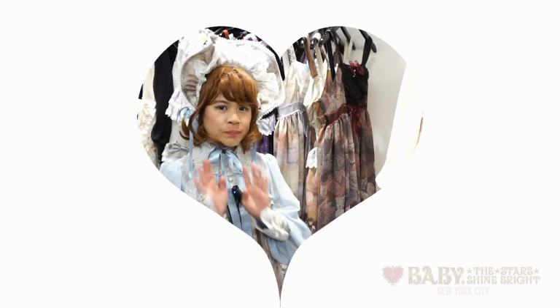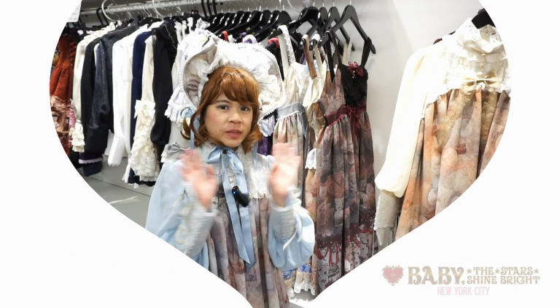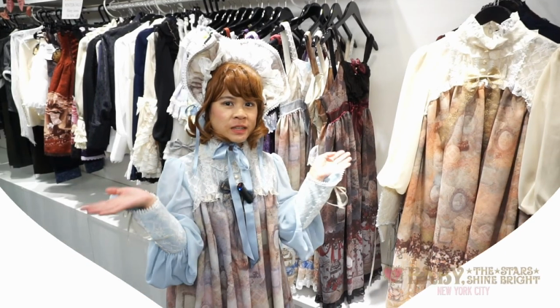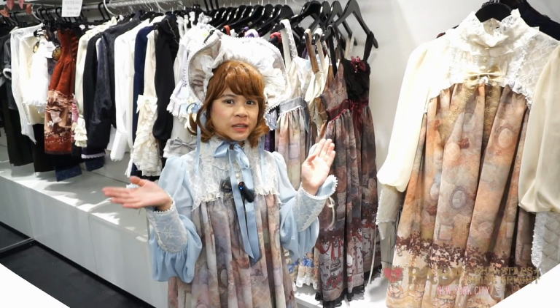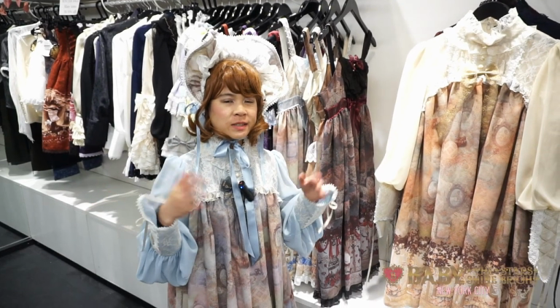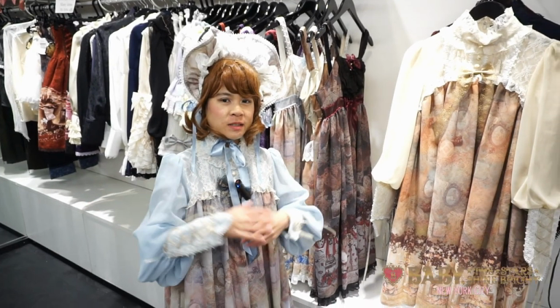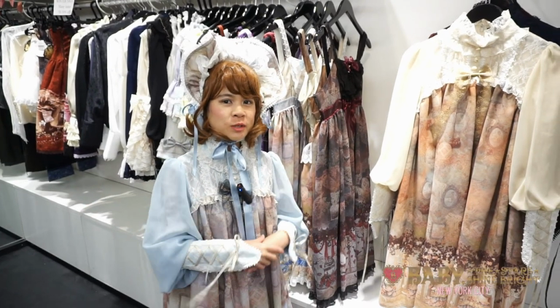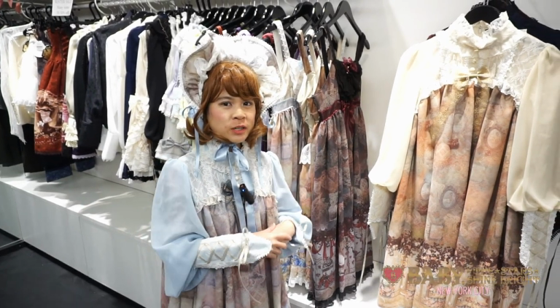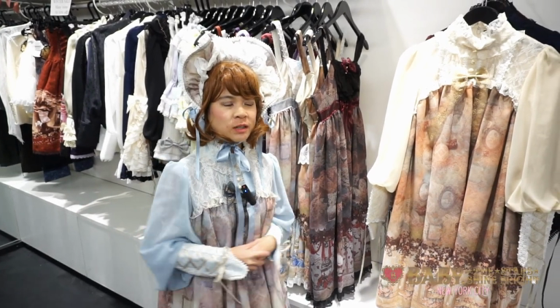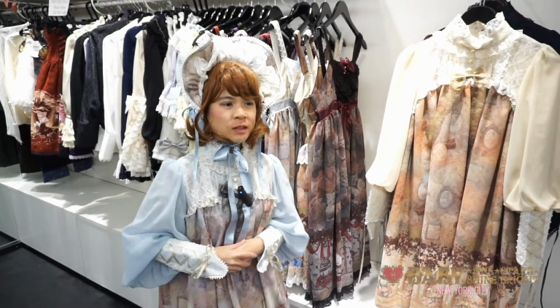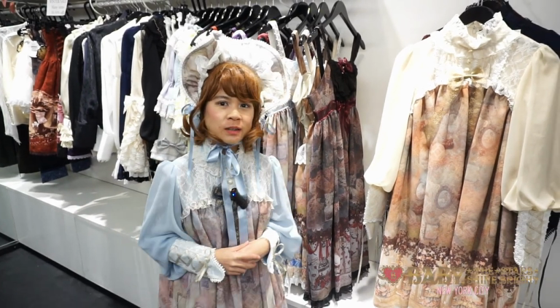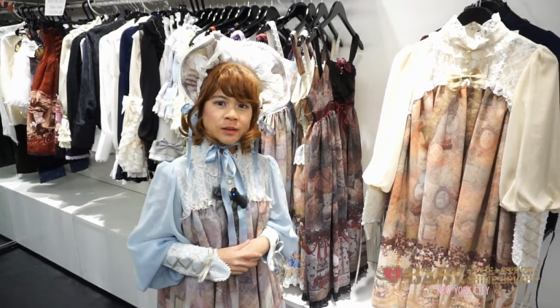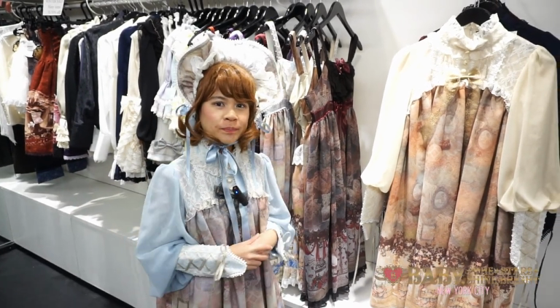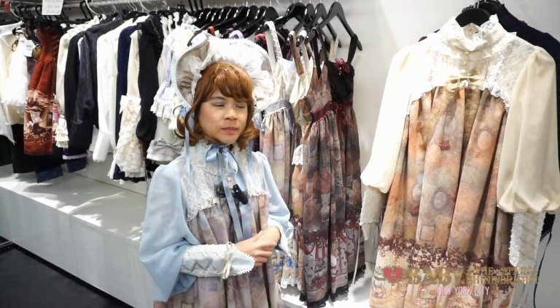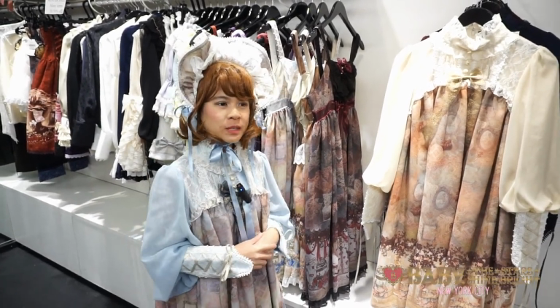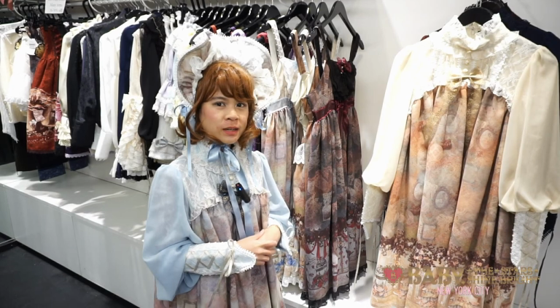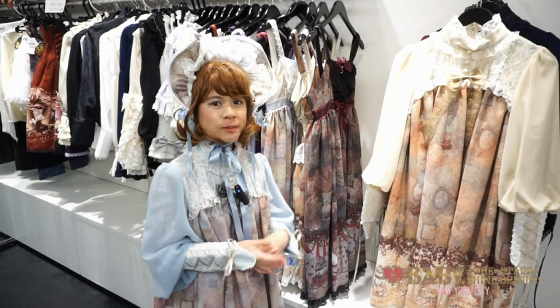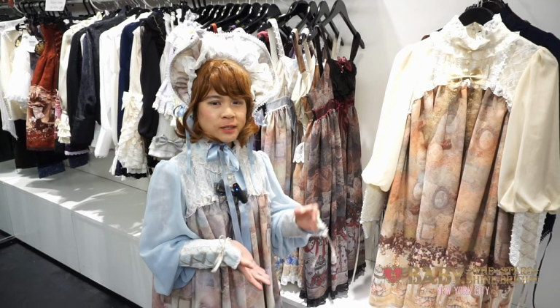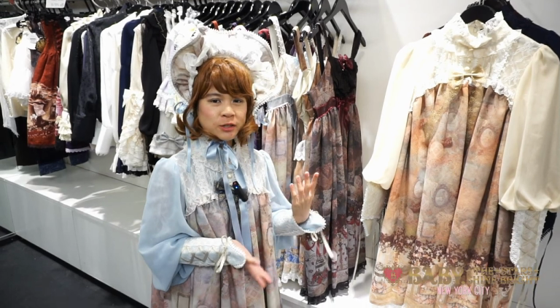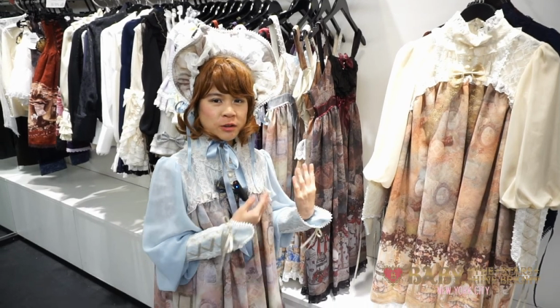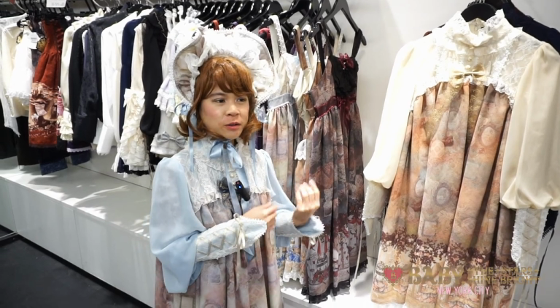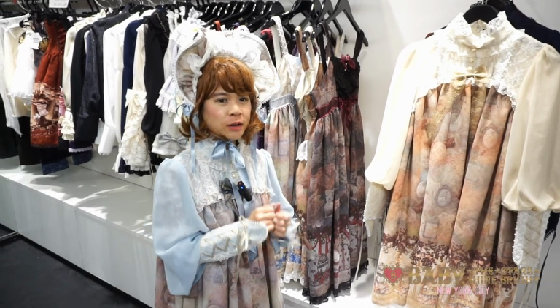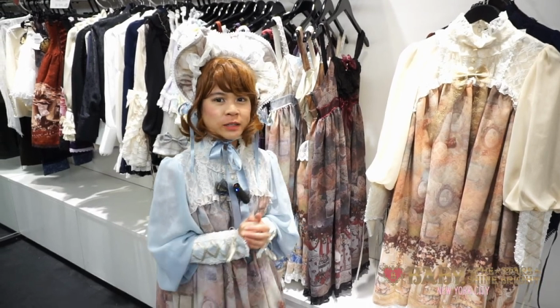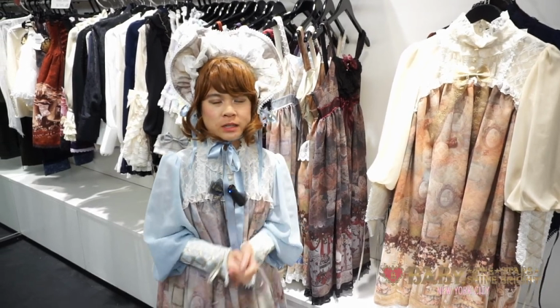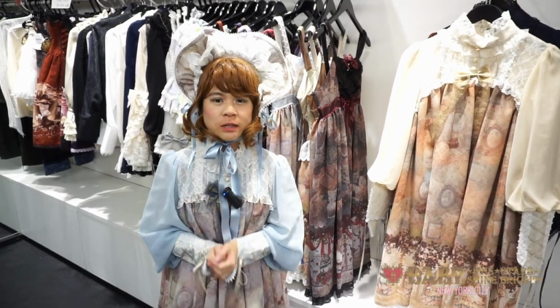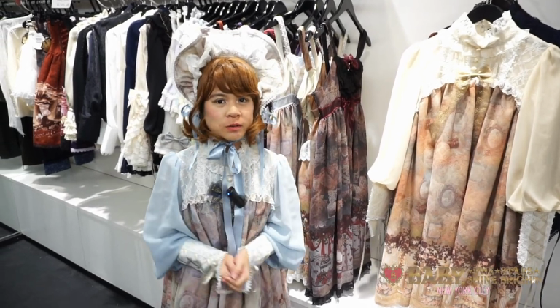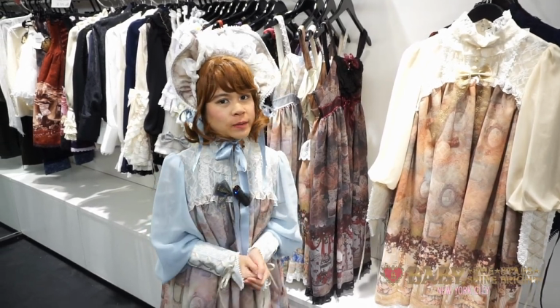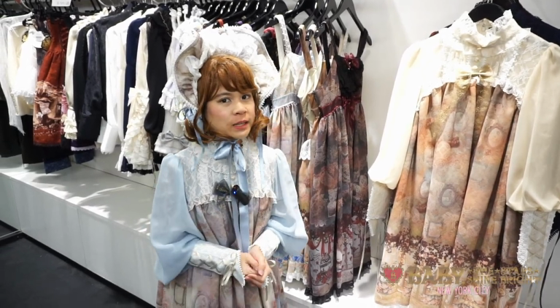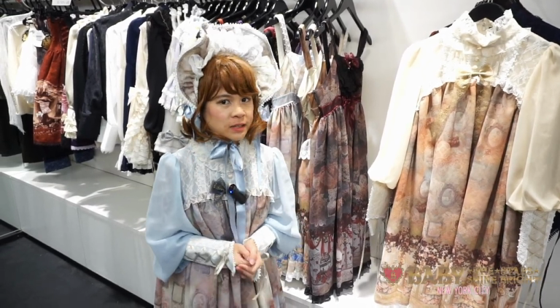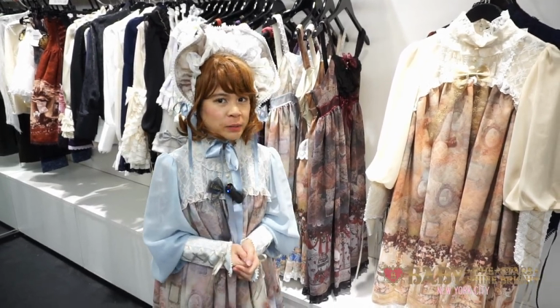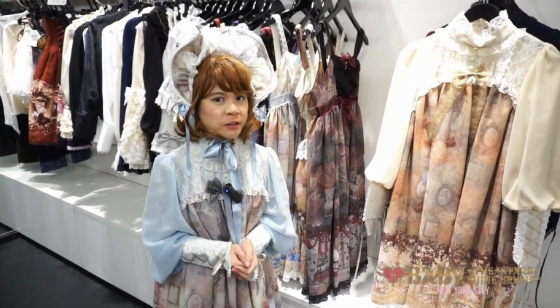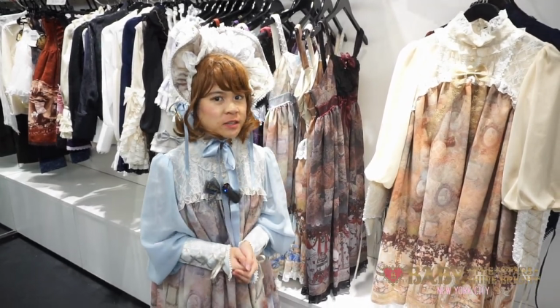Hey guys, this is Petrina. Today I'm going to show you our latest items from Alice and the Pirates.